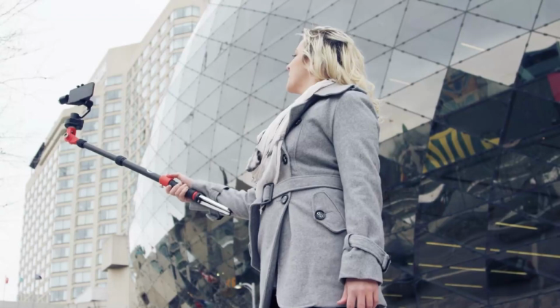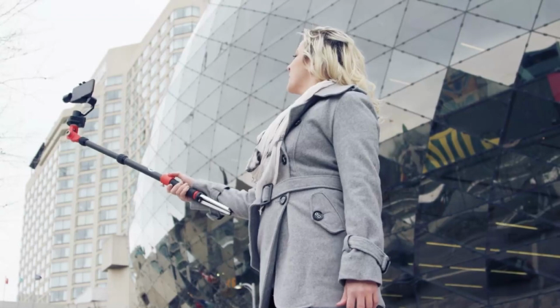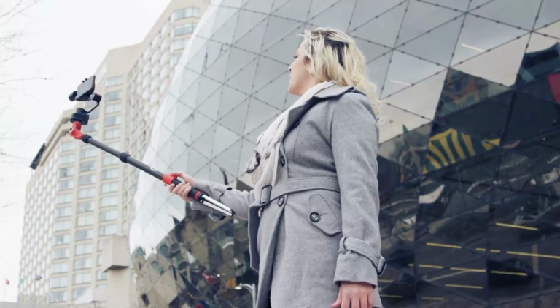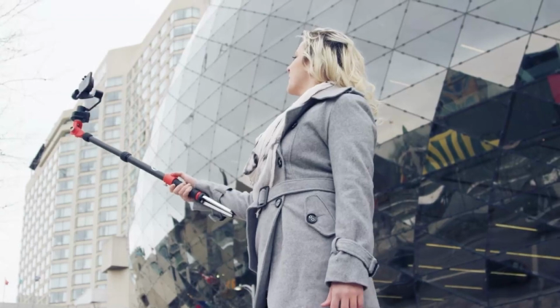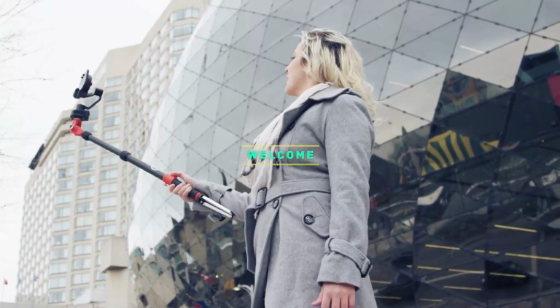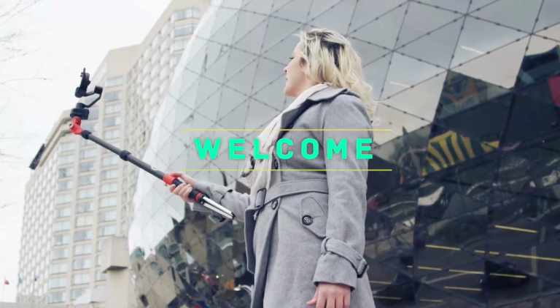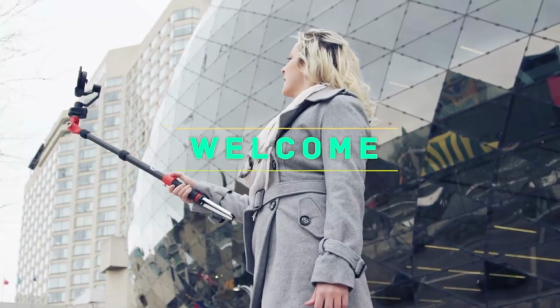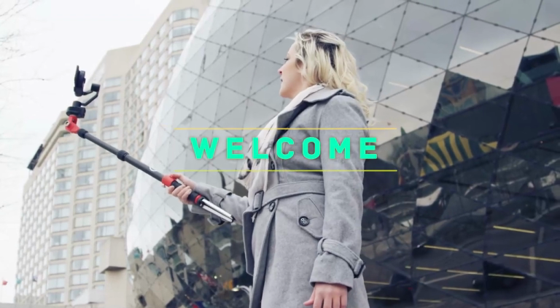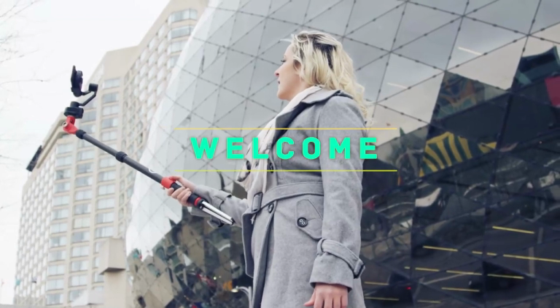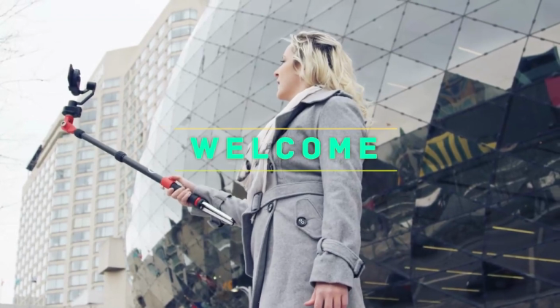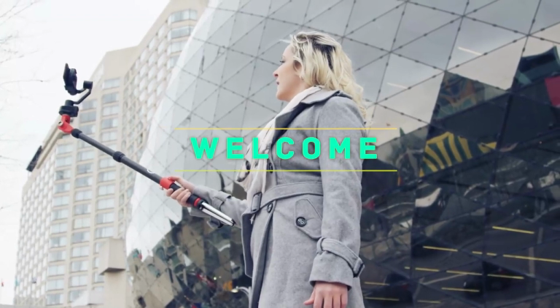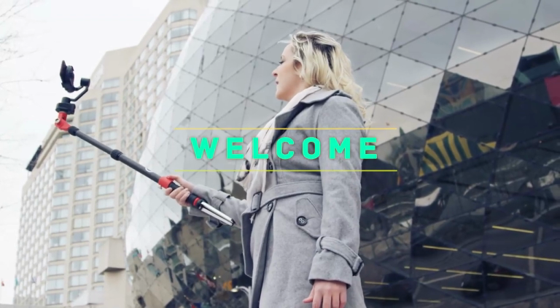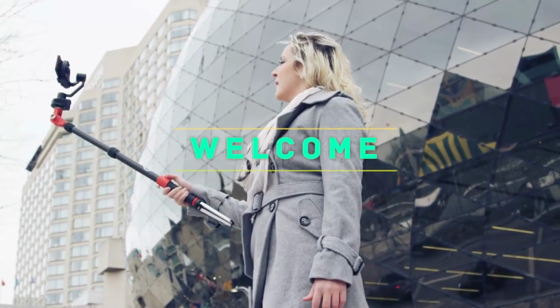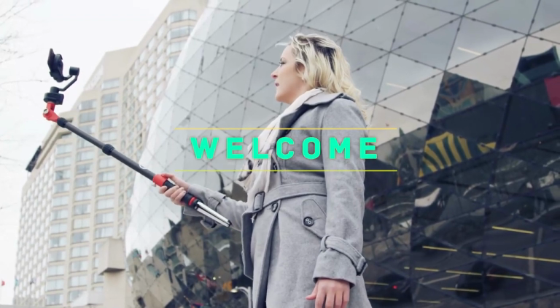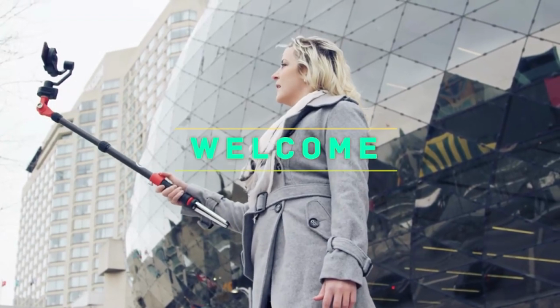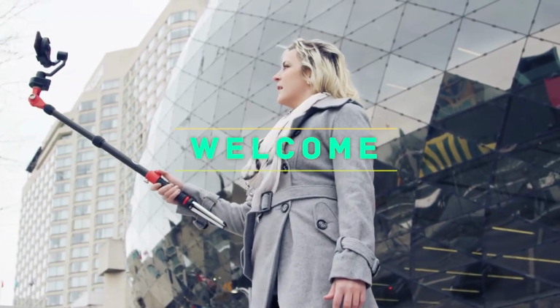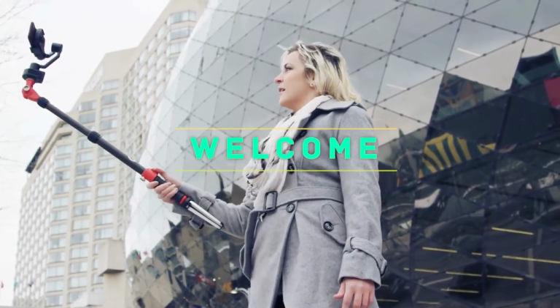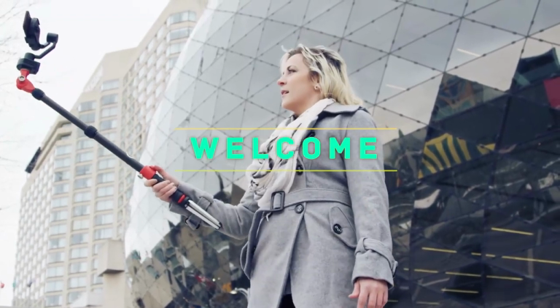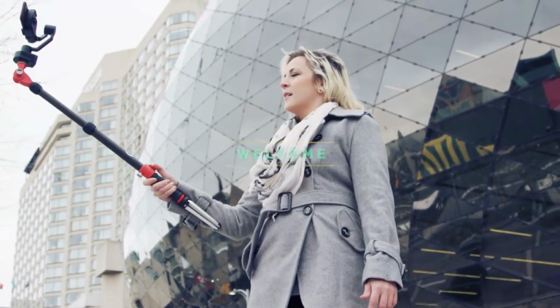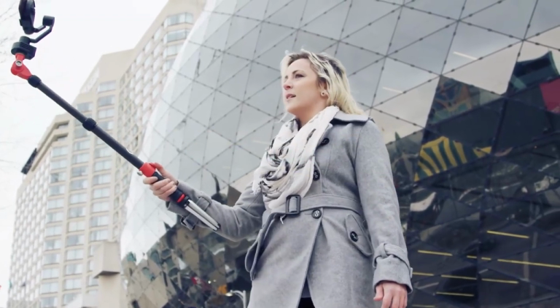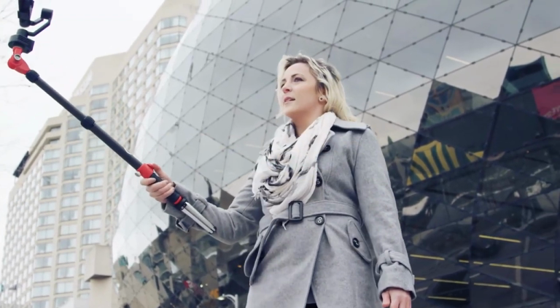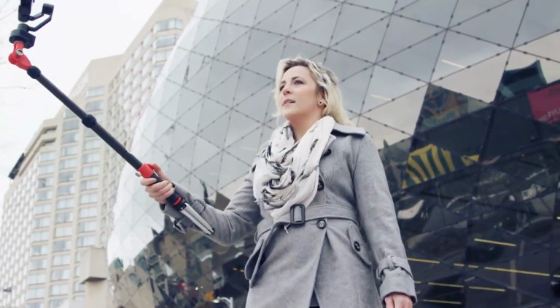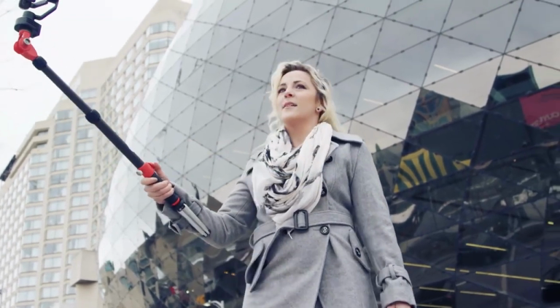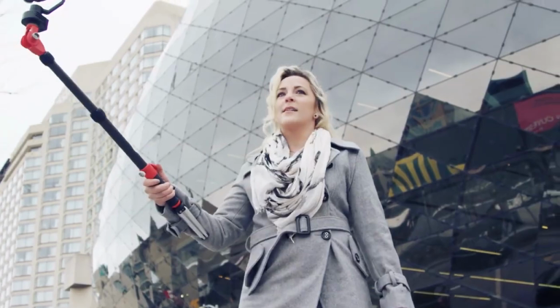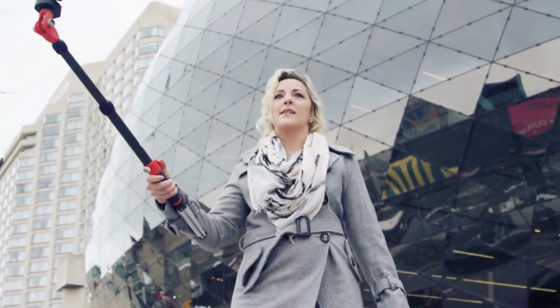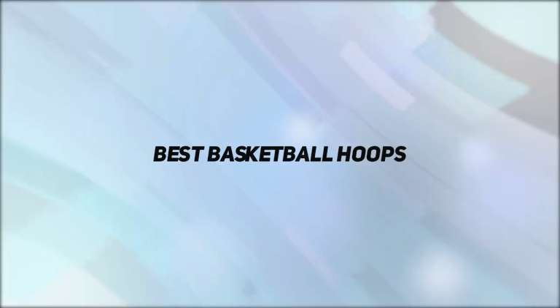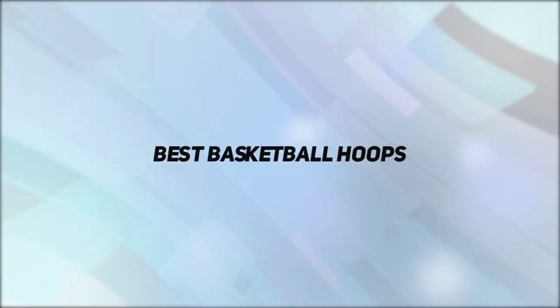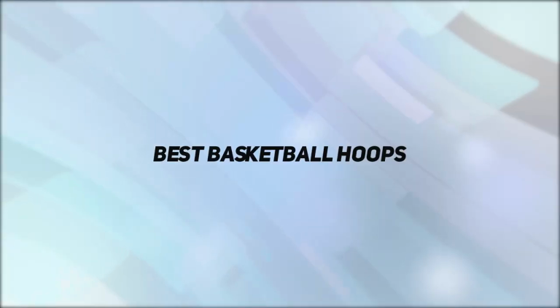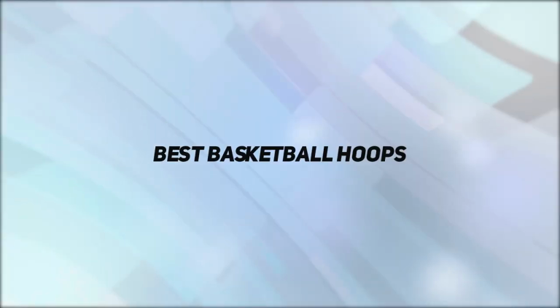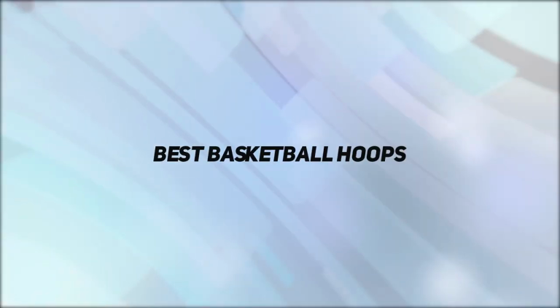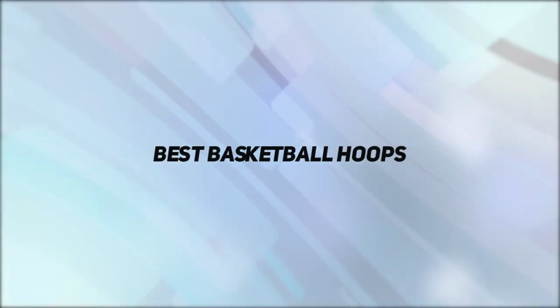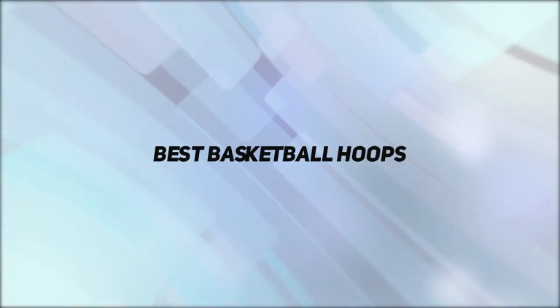Hey, welcome back to my channel. In this video, I'm going to talk about the Top 5 Best Basketball Hoops.